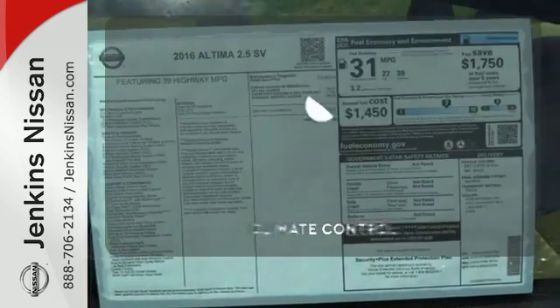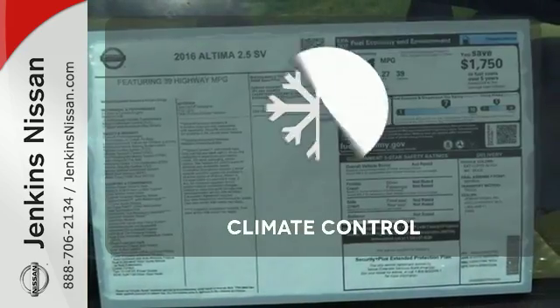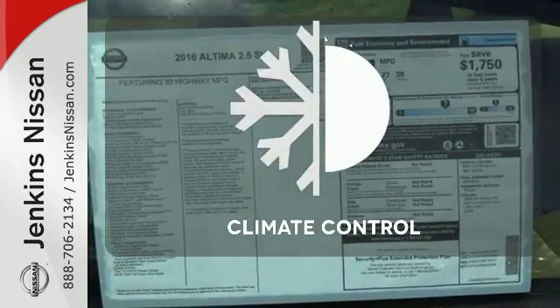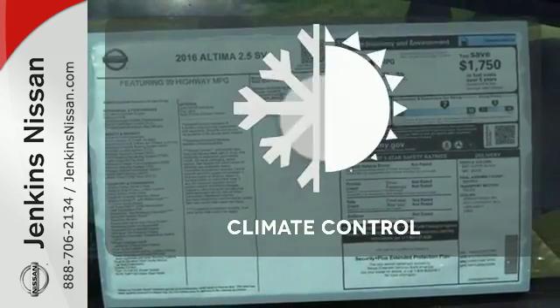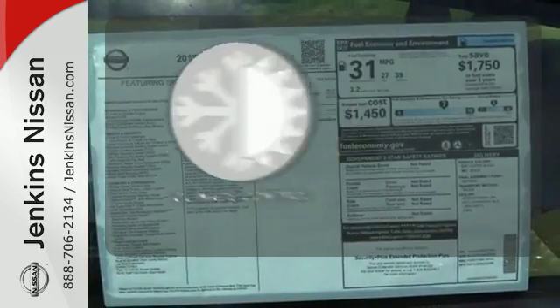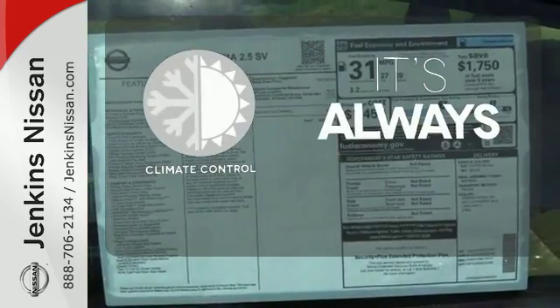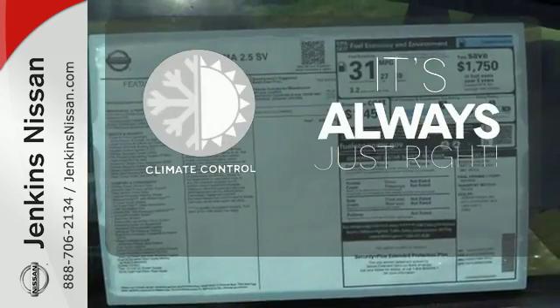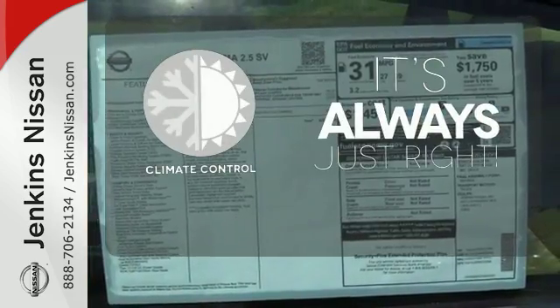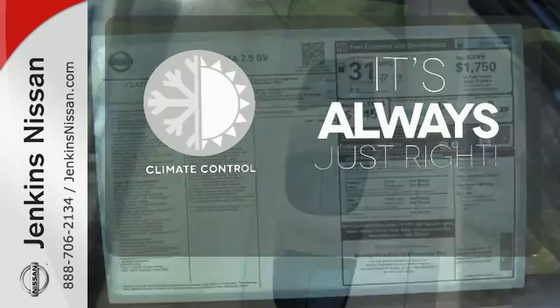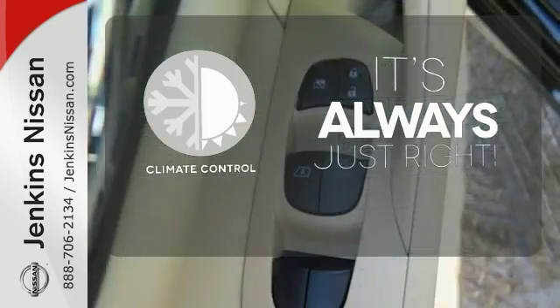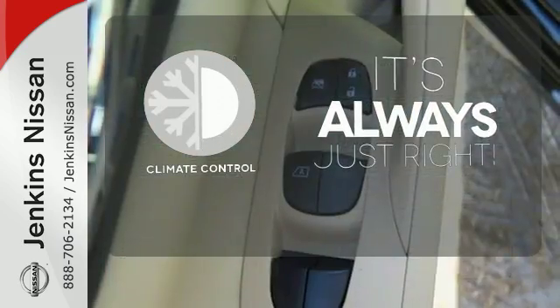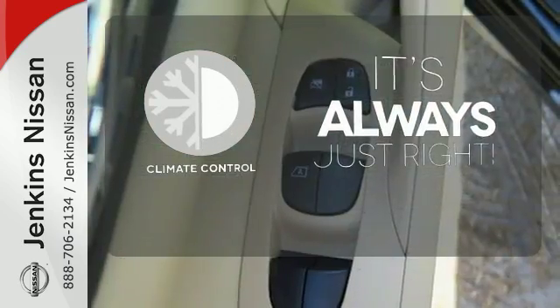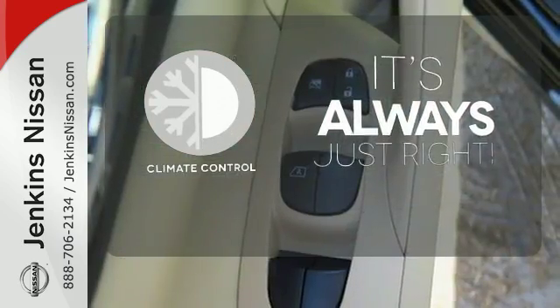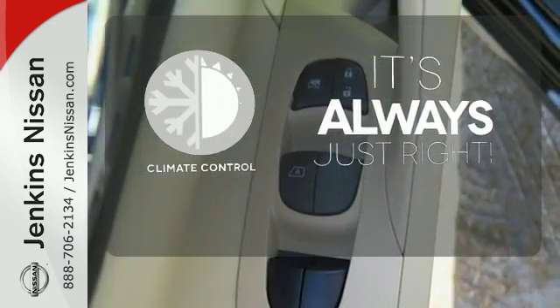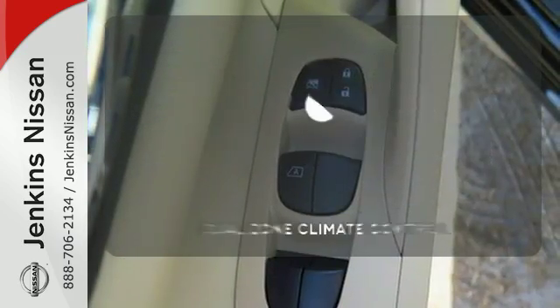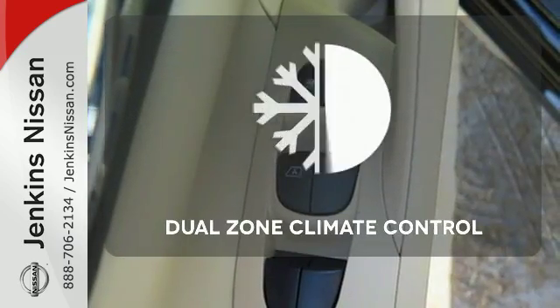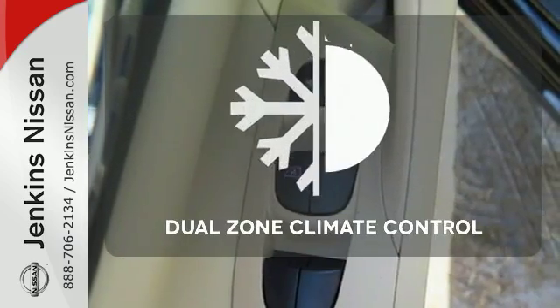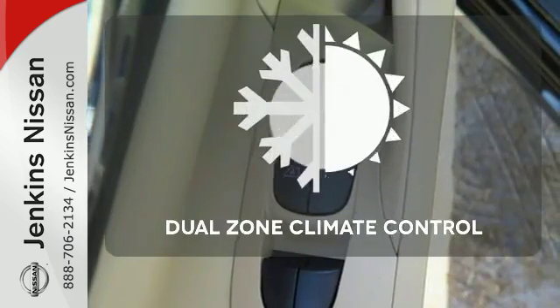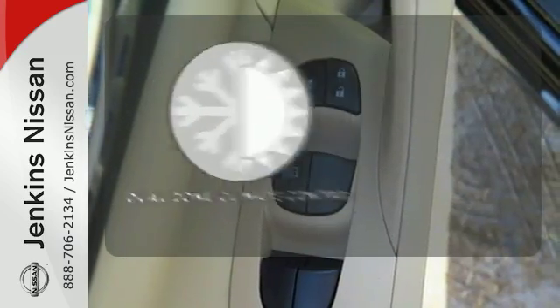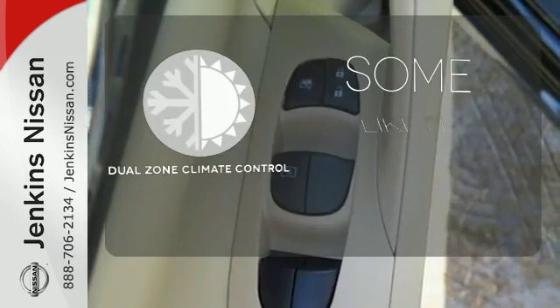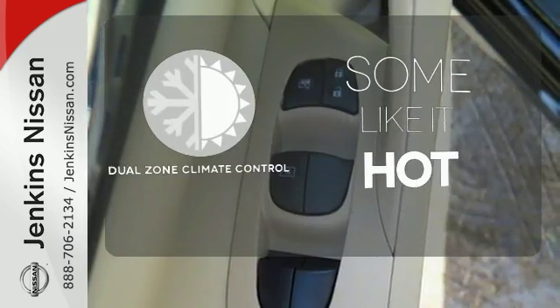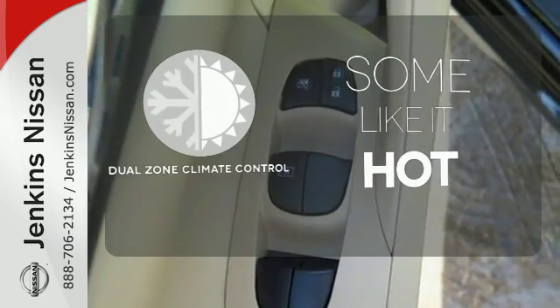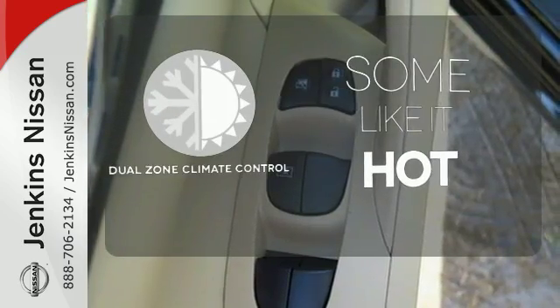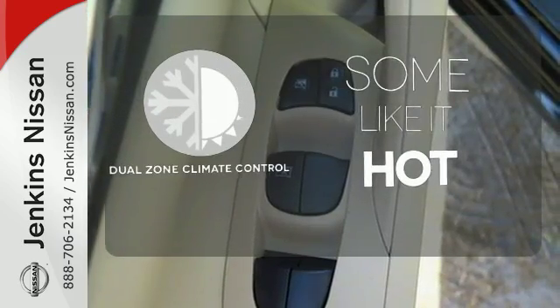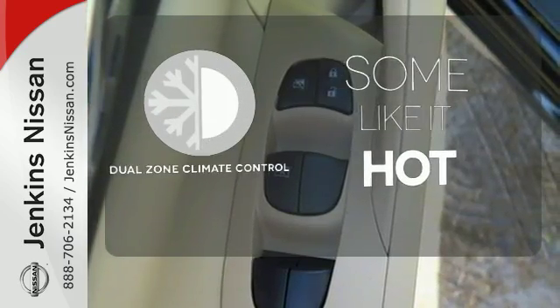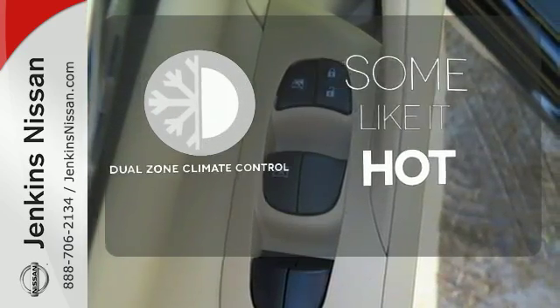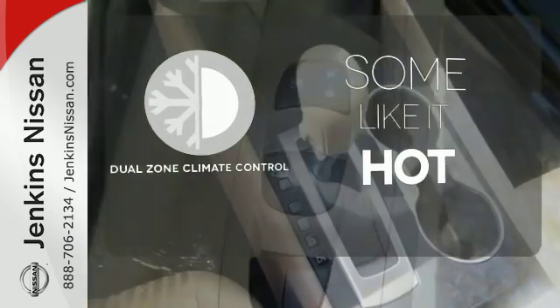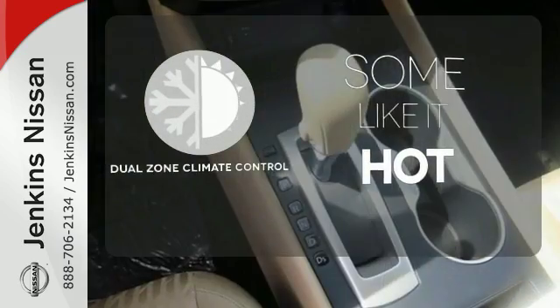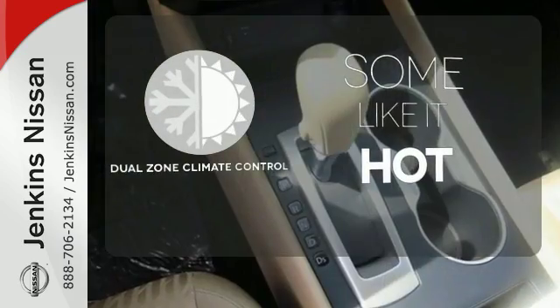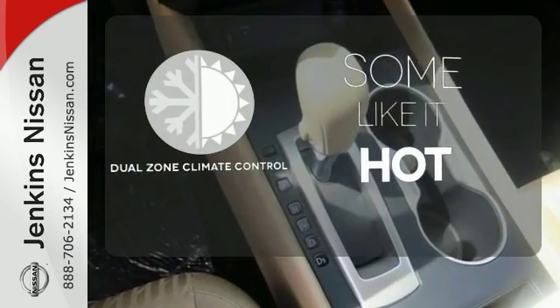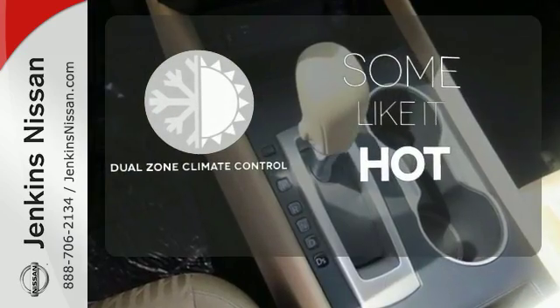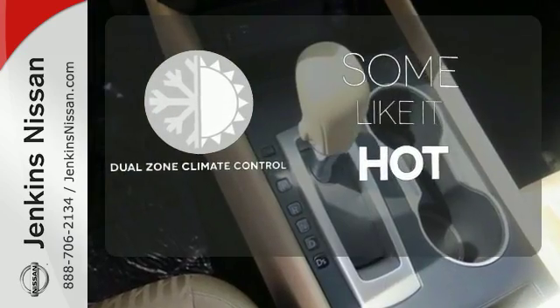Set it and forget it with the Climate Control. Dual Zone Climate Control lets you and your passenger each pick a personal temperature.